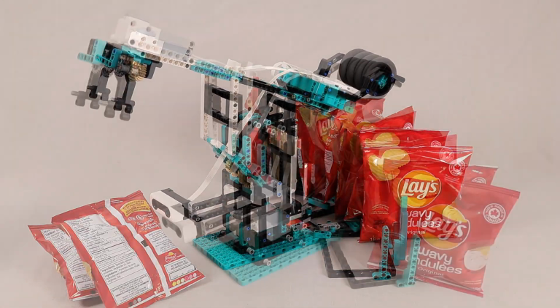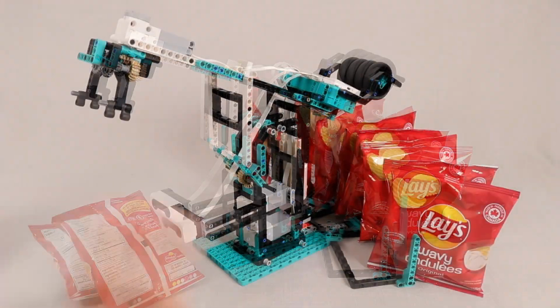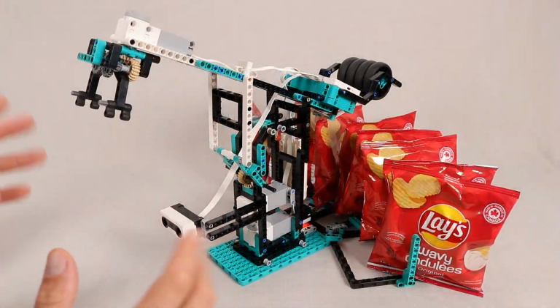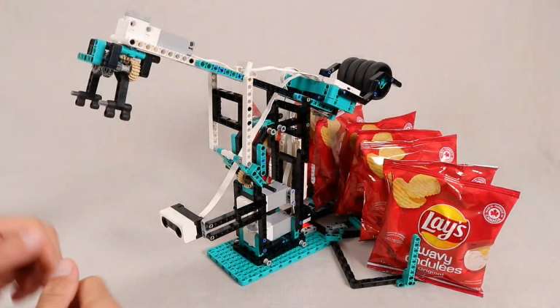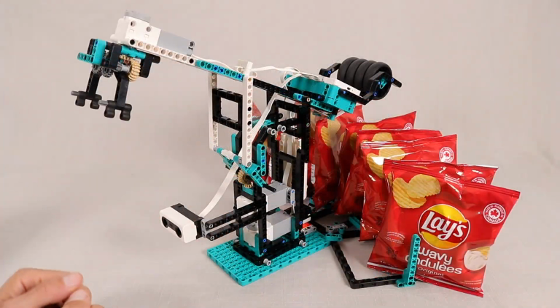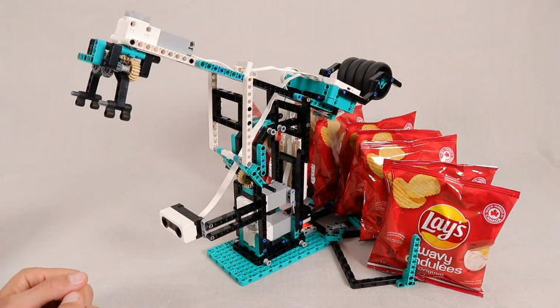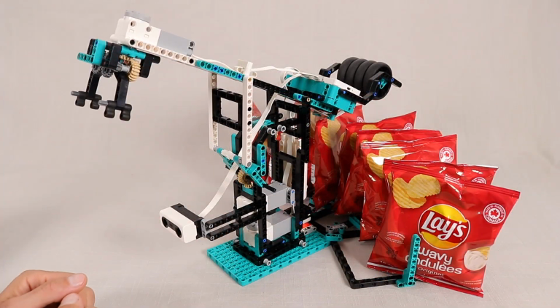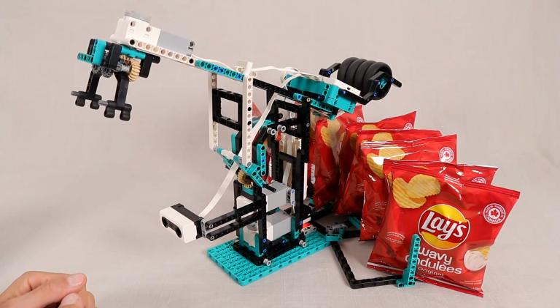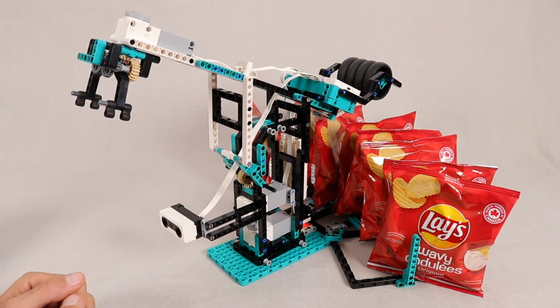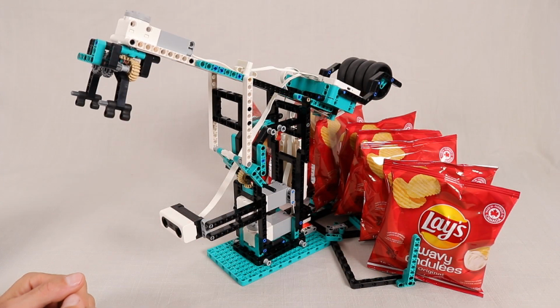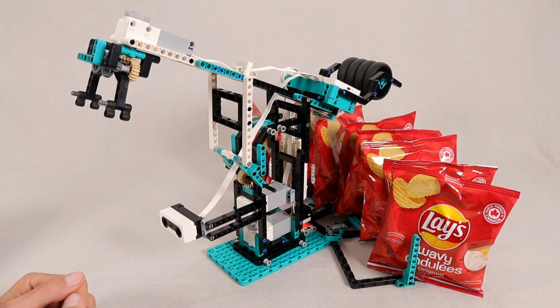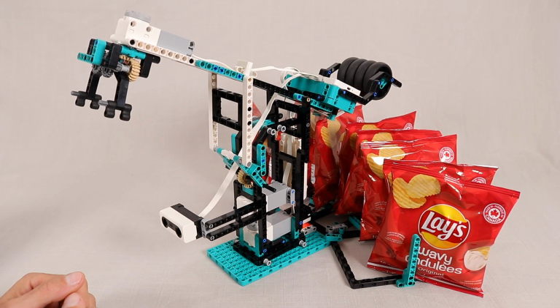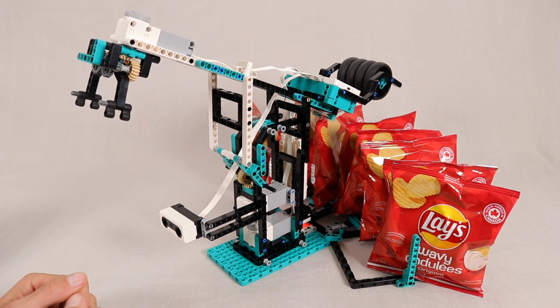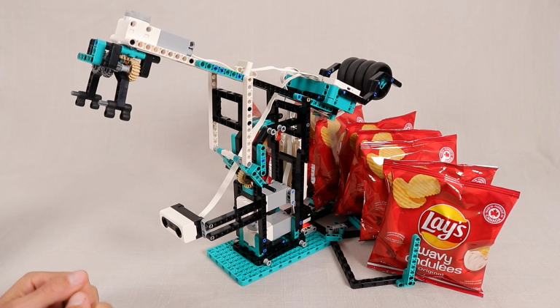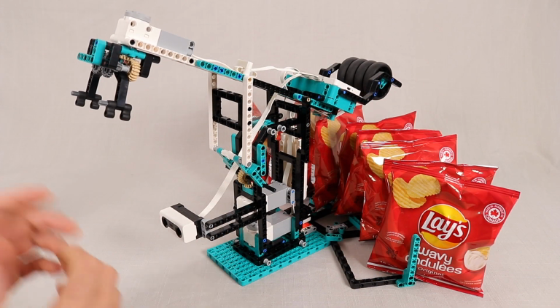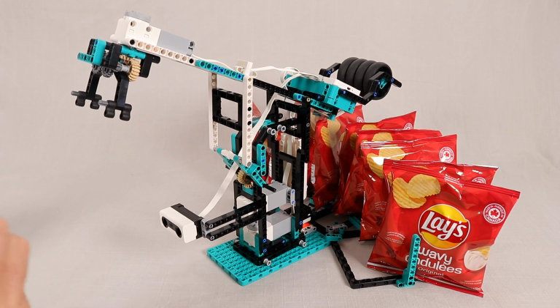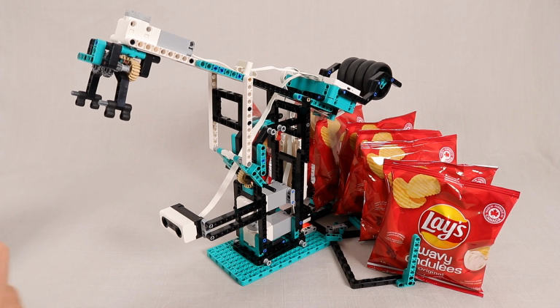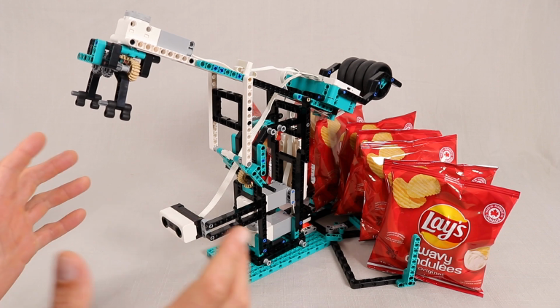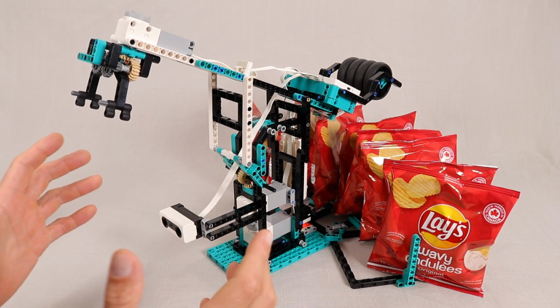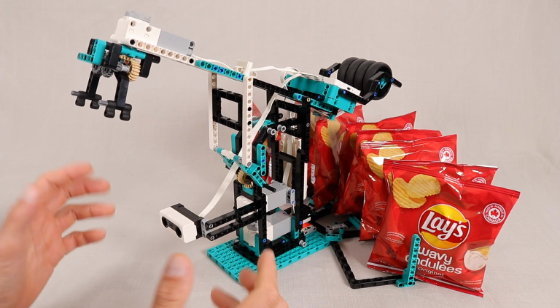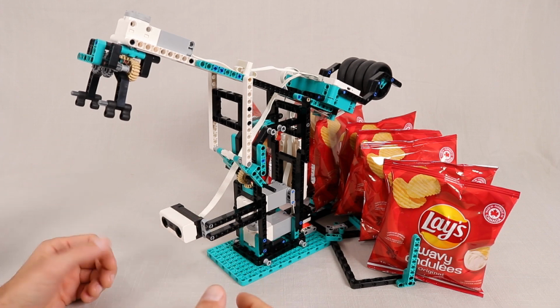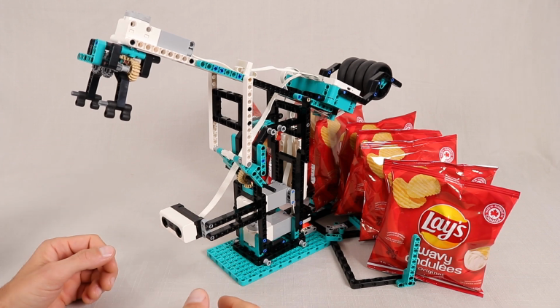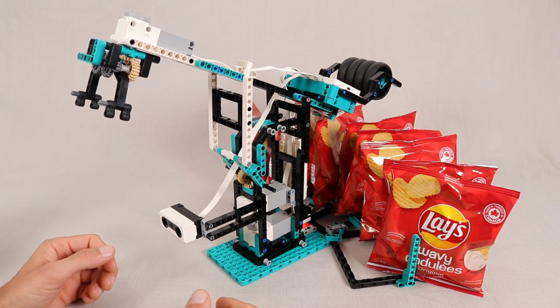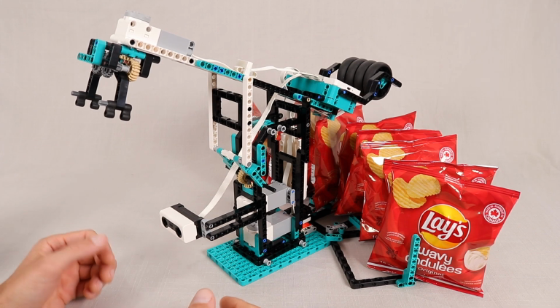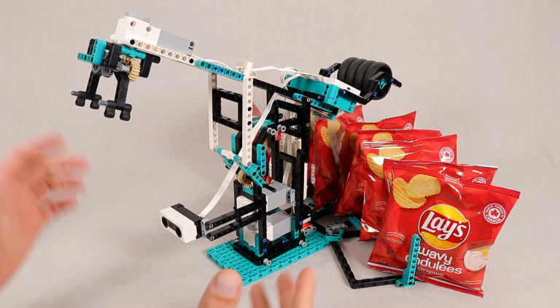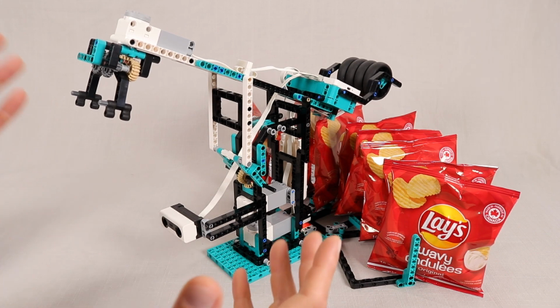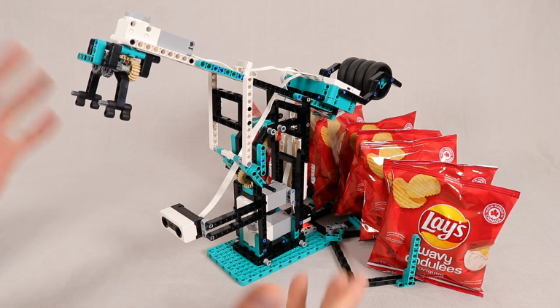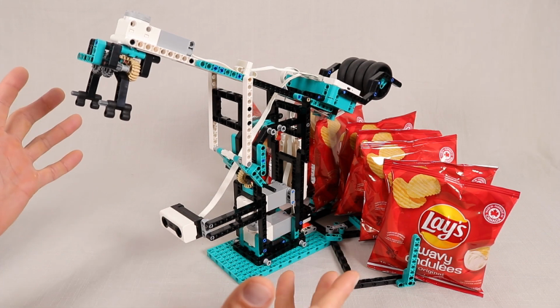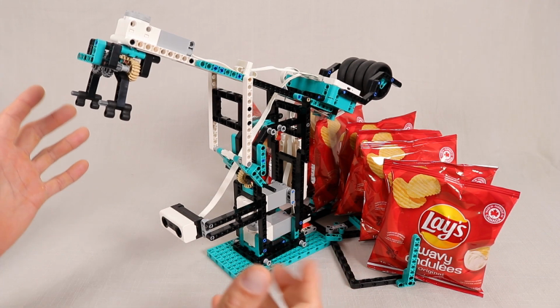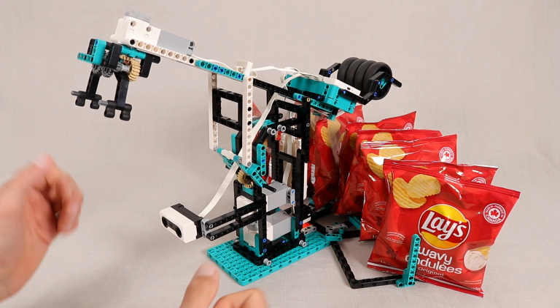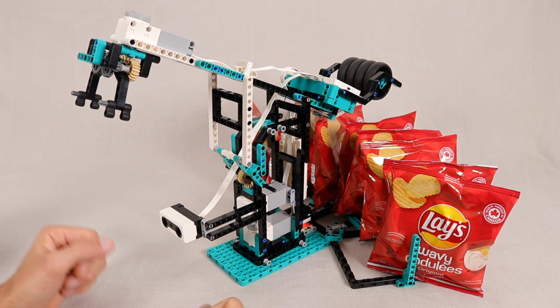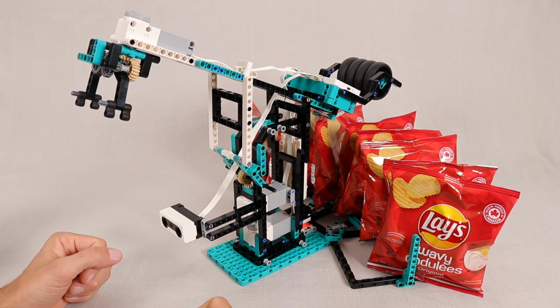Hey, what is up everybody, Jason here. Today we are taking a look at my latest Mindstorms robot.